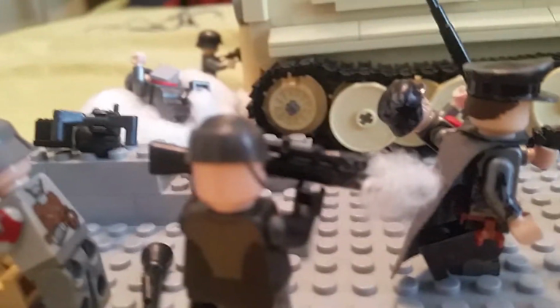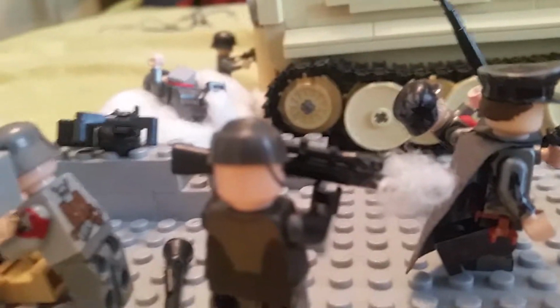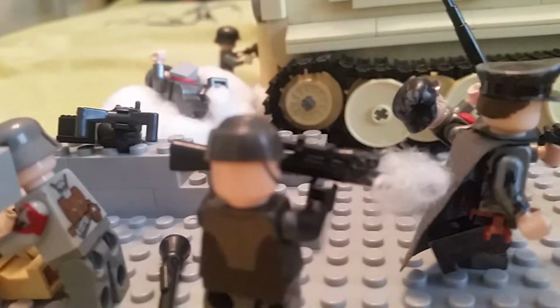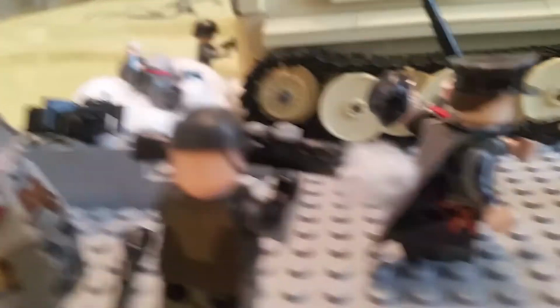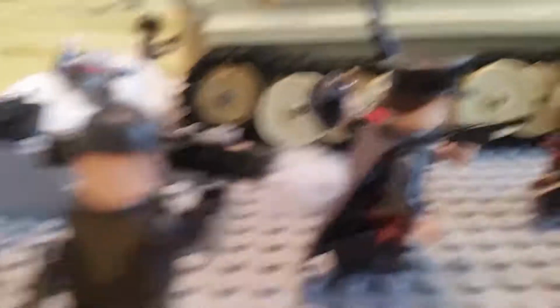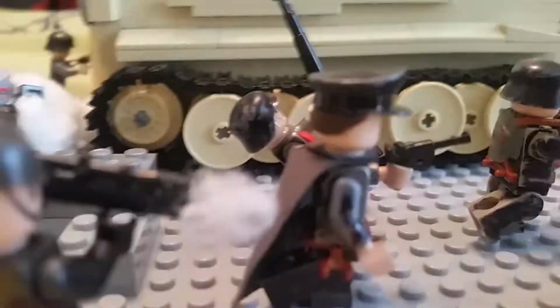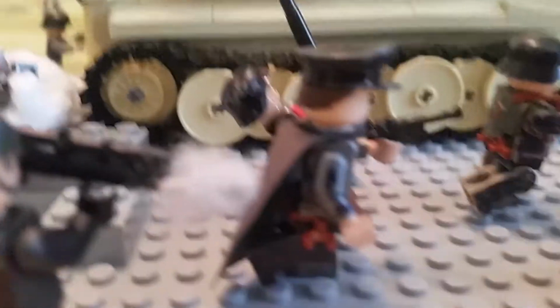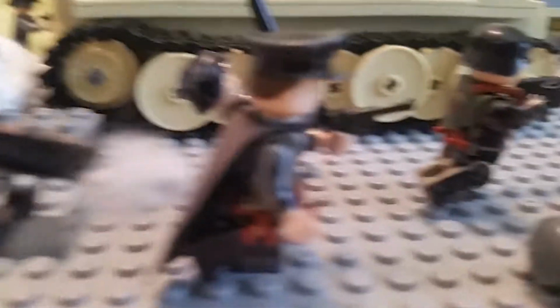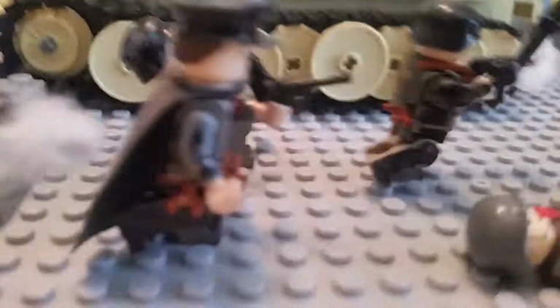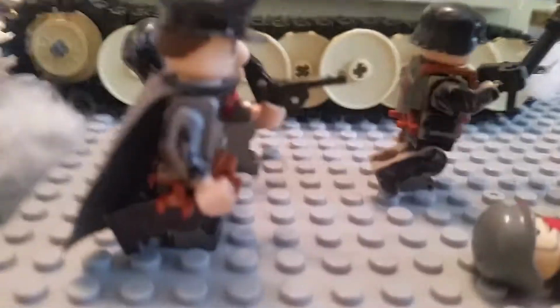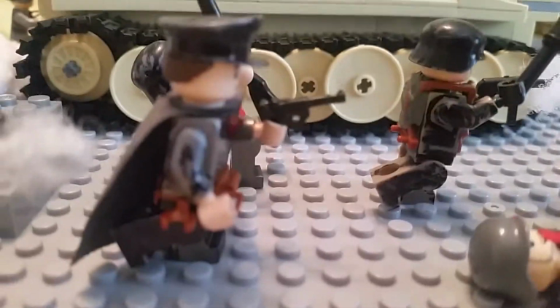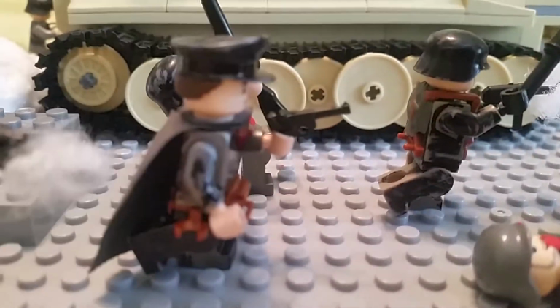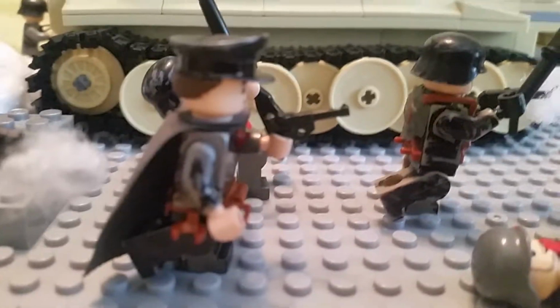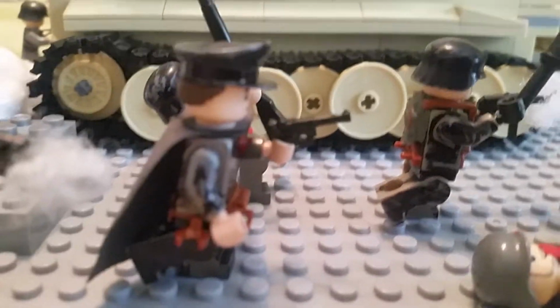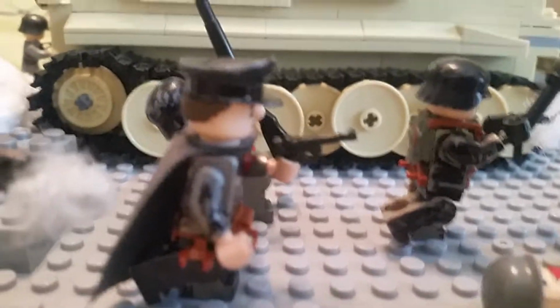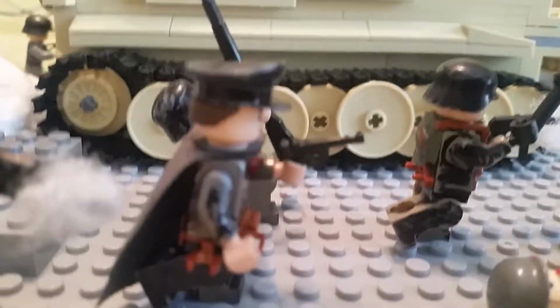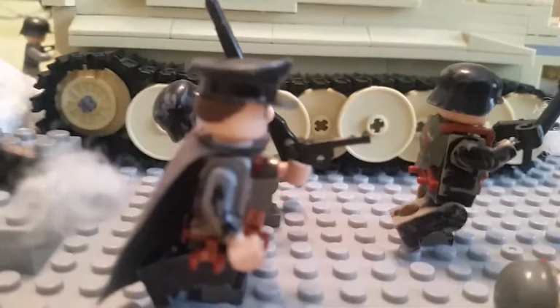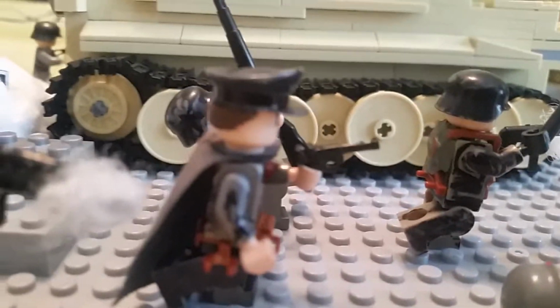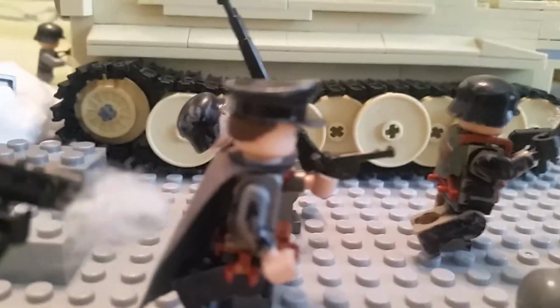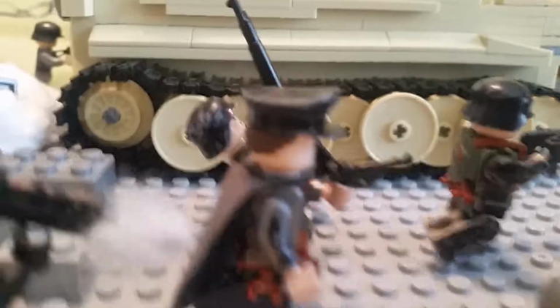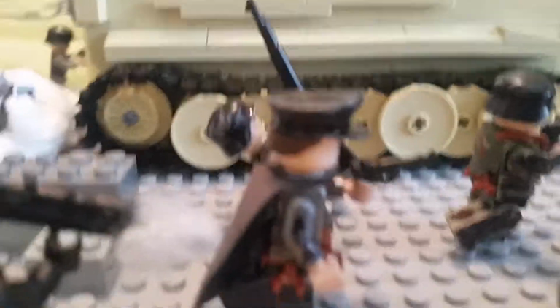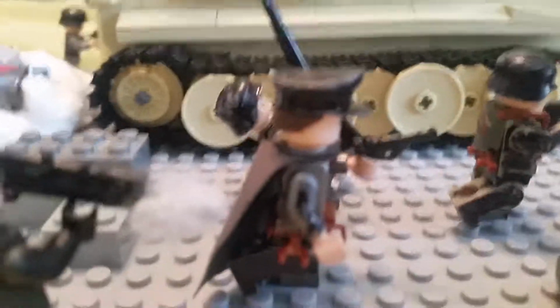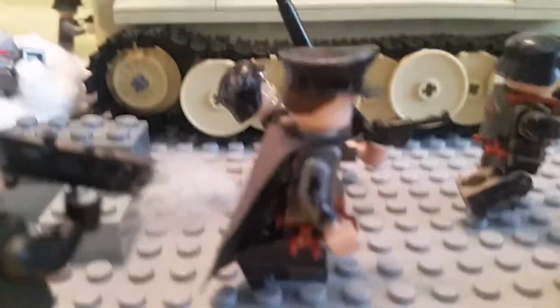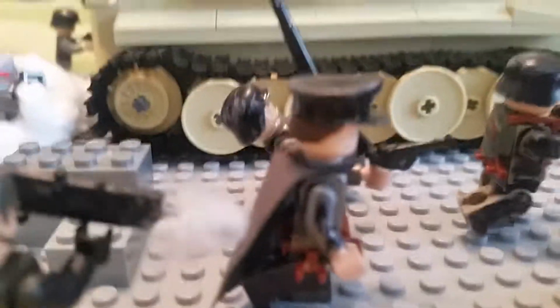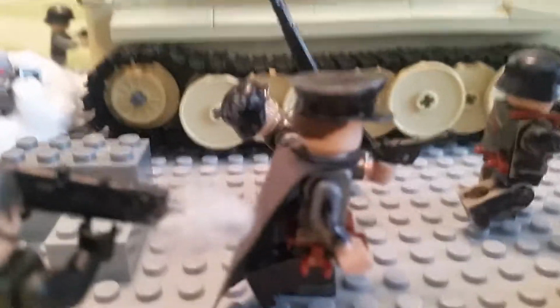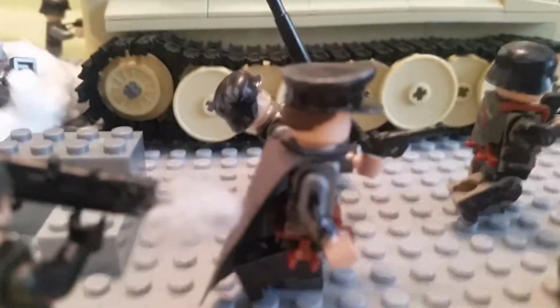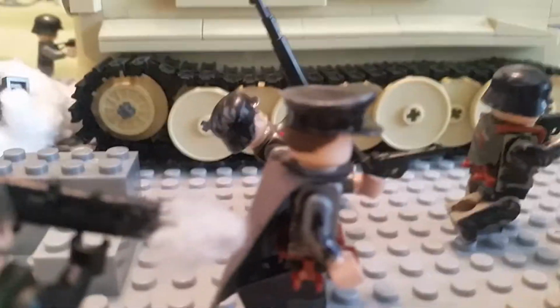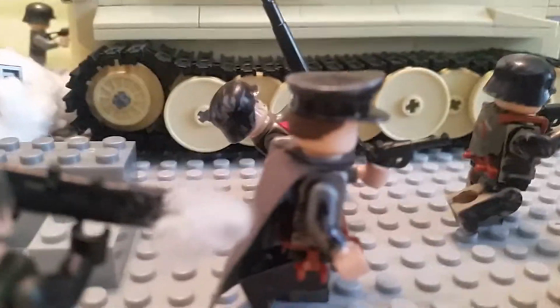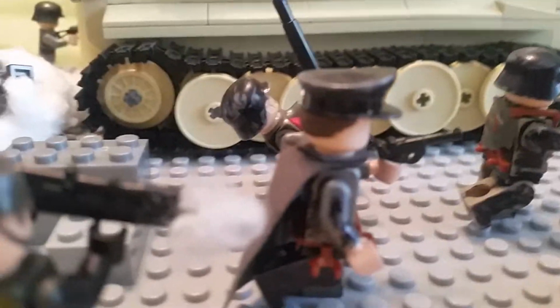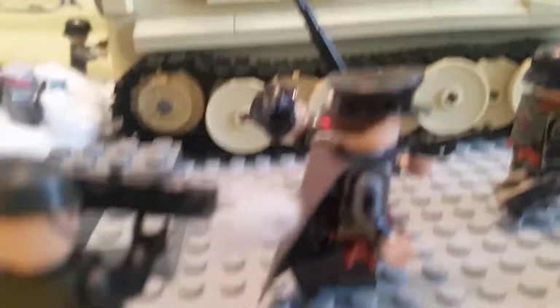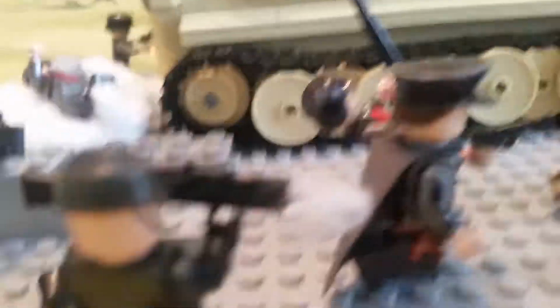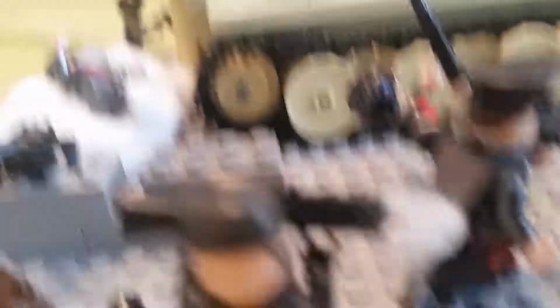The German sniper and then the German commander — I gave him hair using clay.